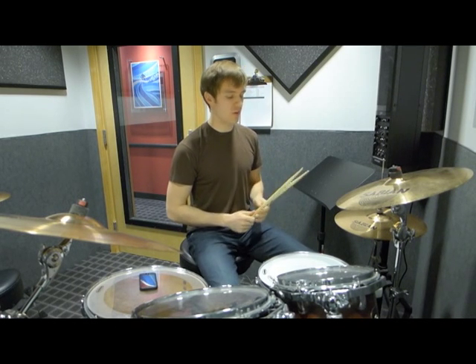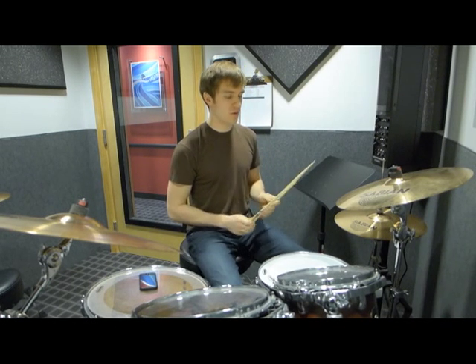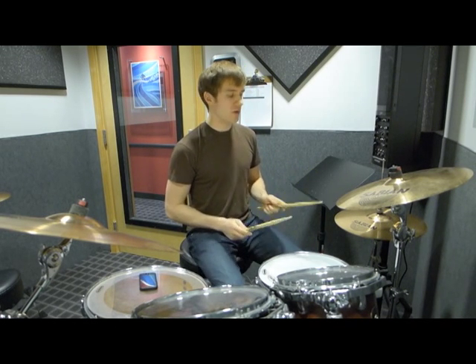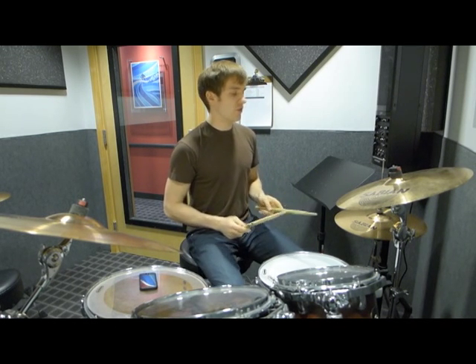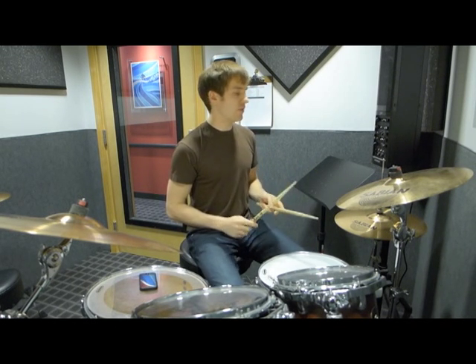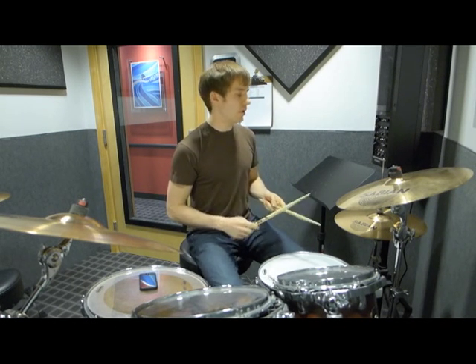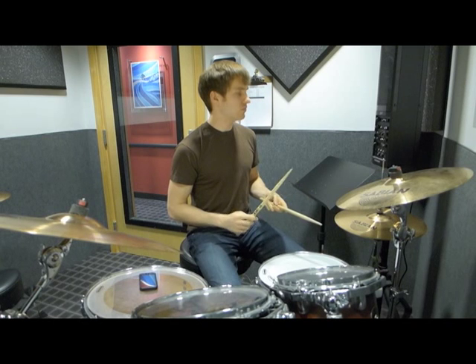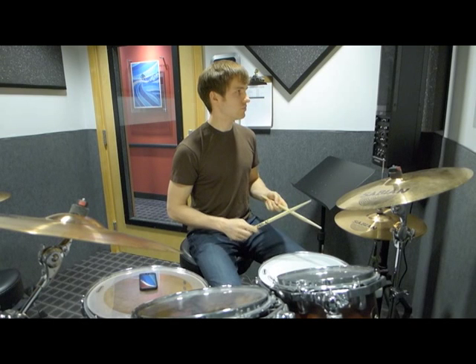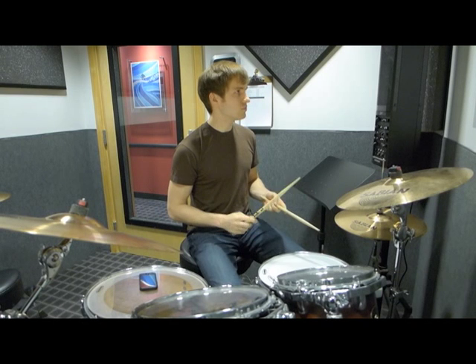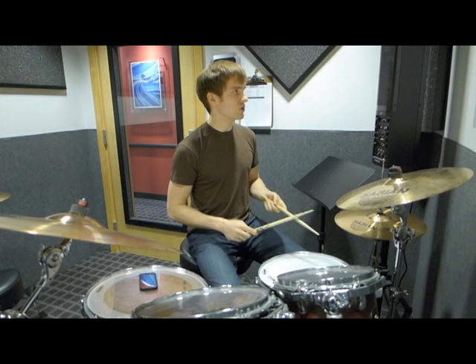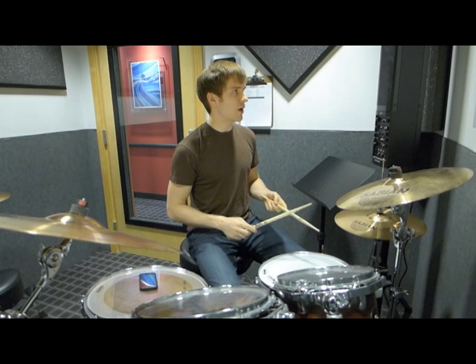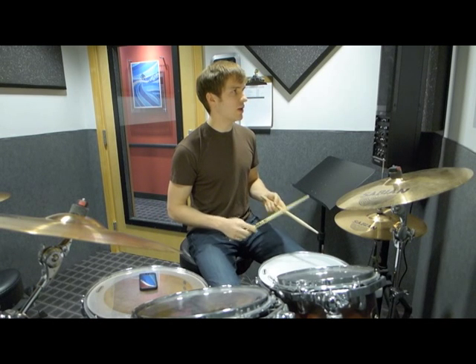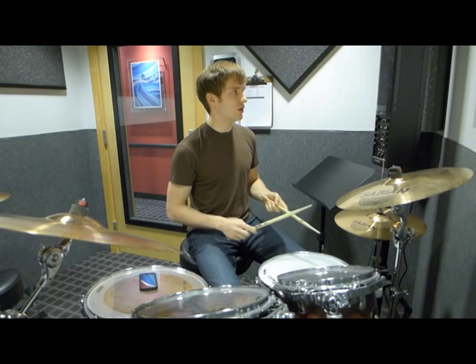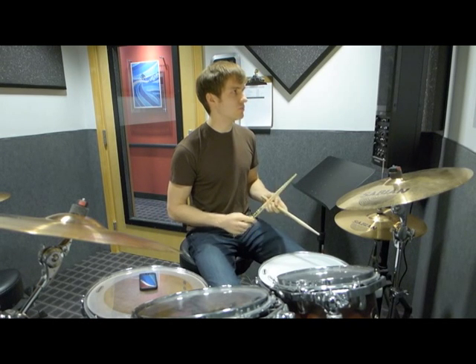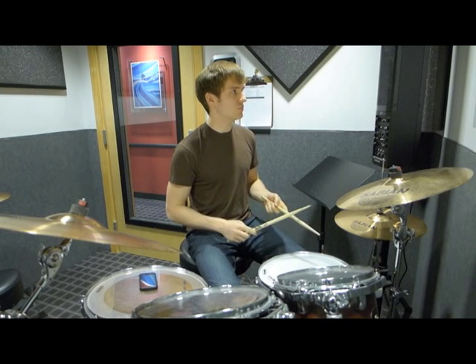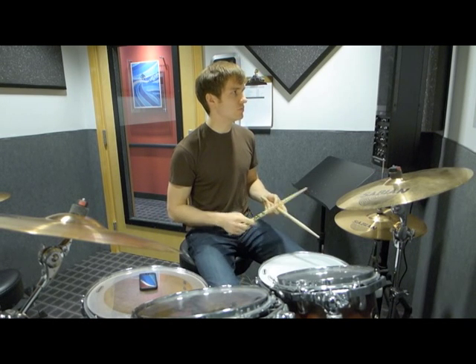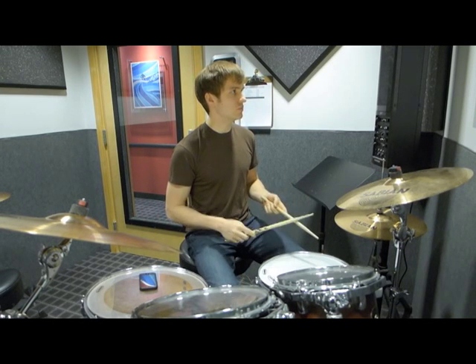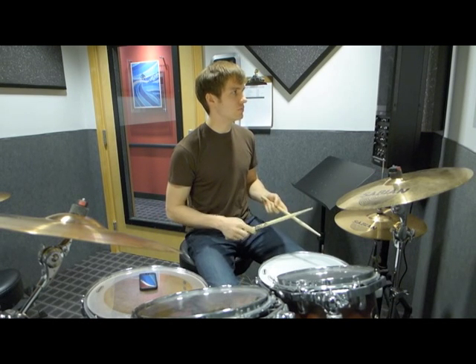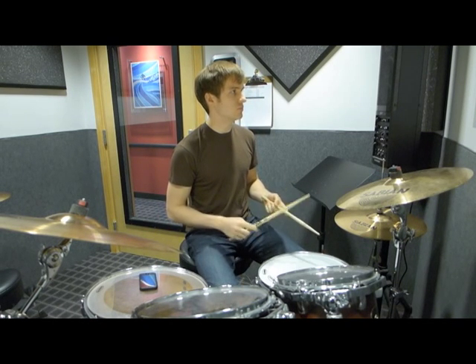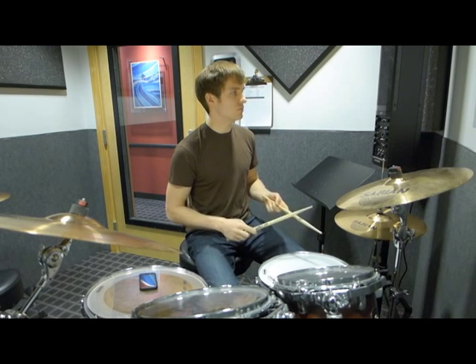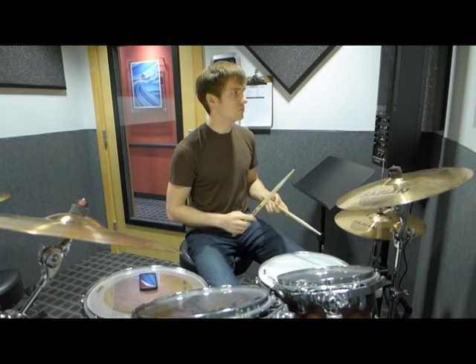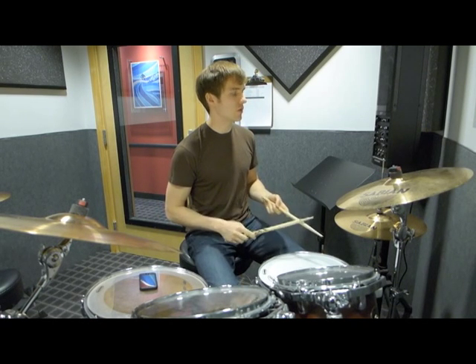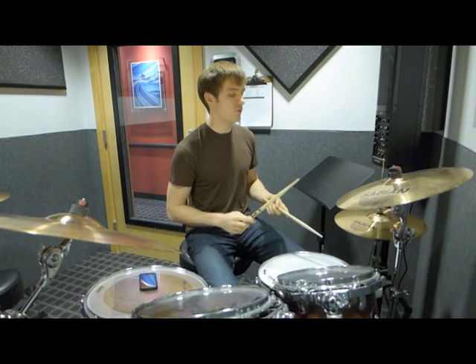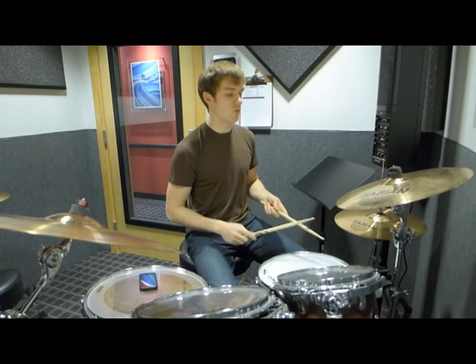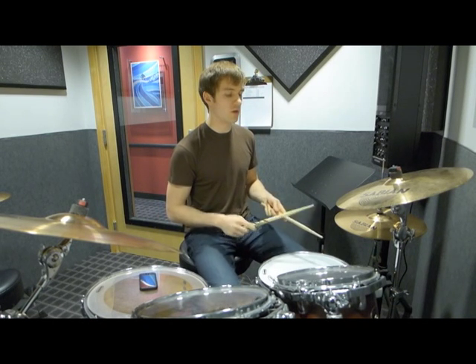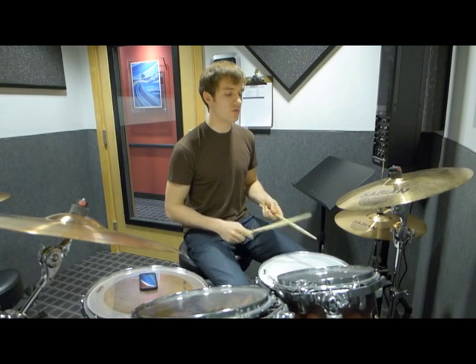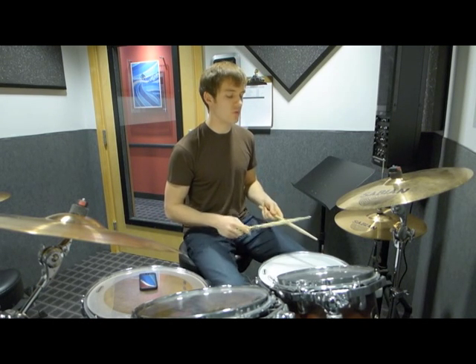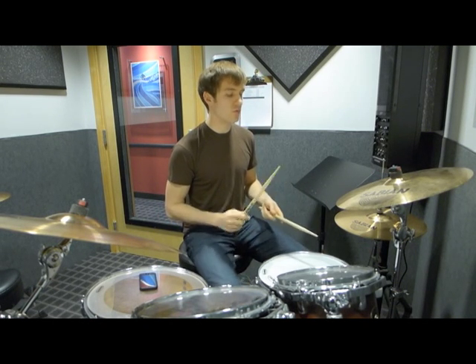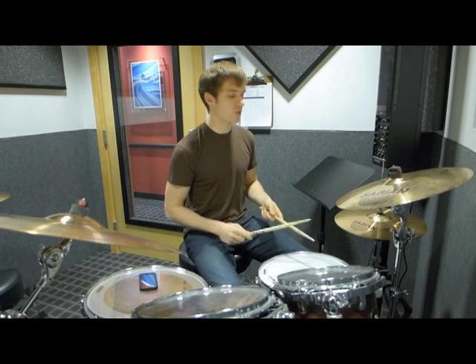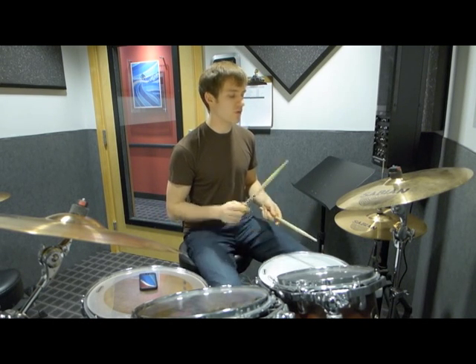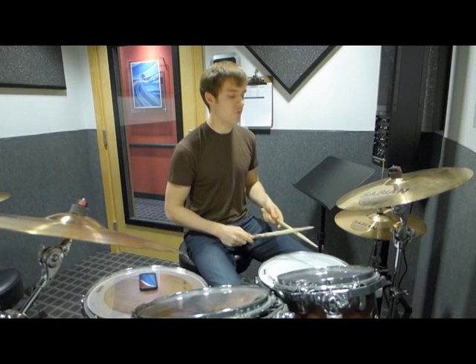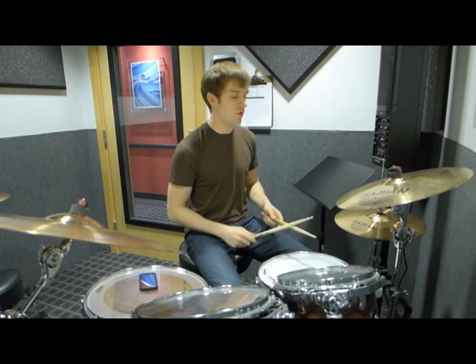So the tempo is about here — one, two, three, four.